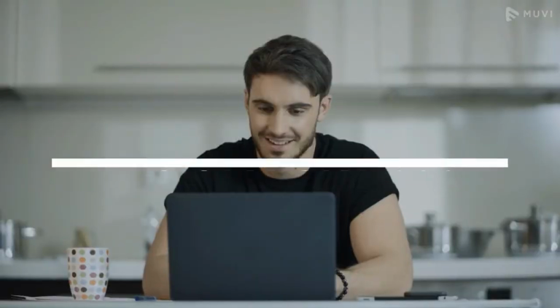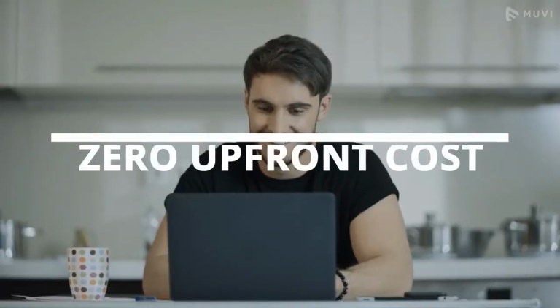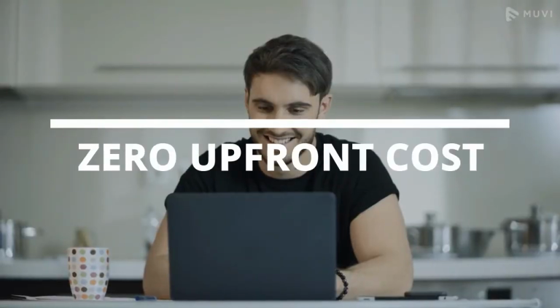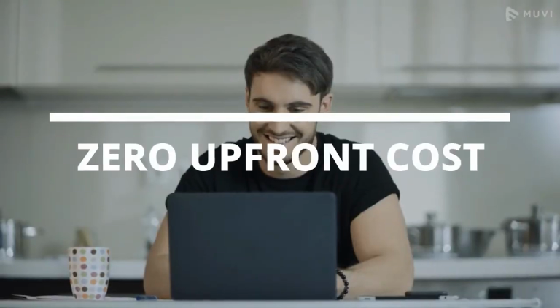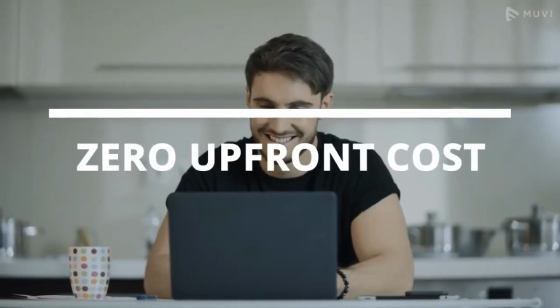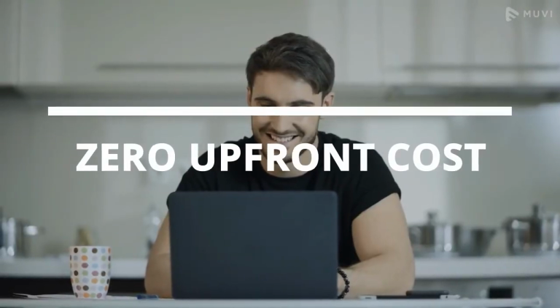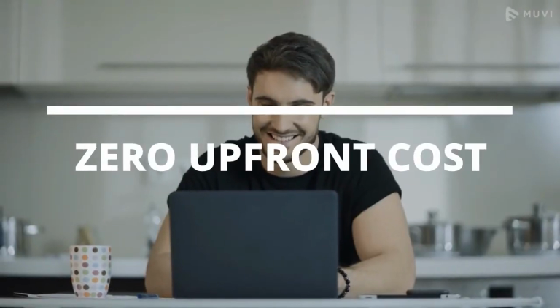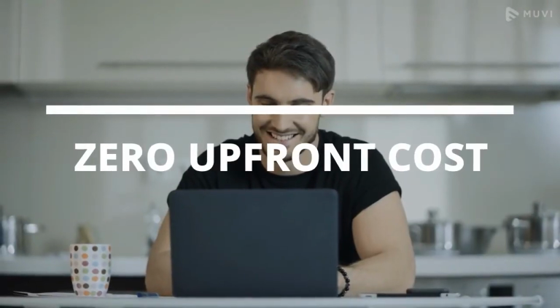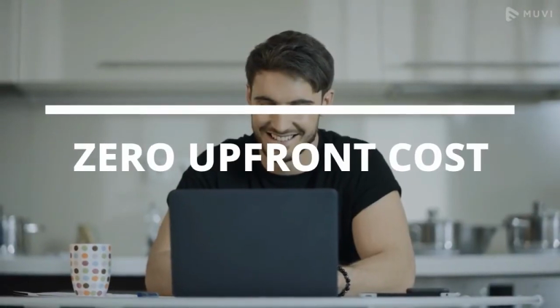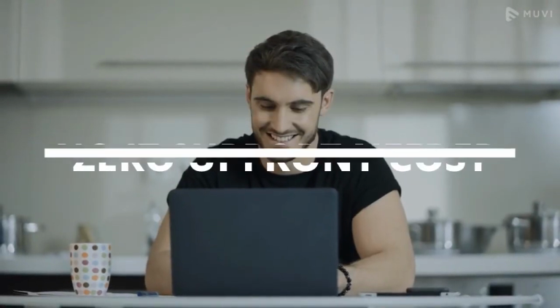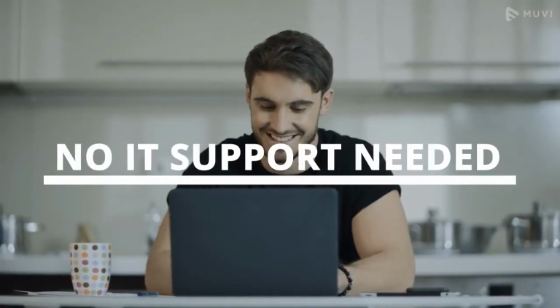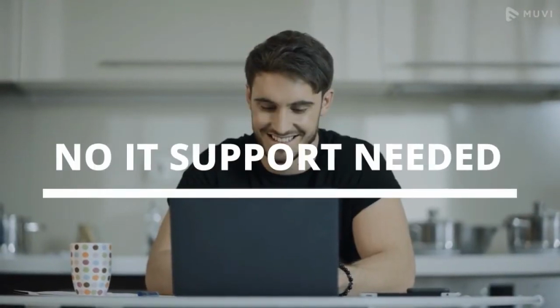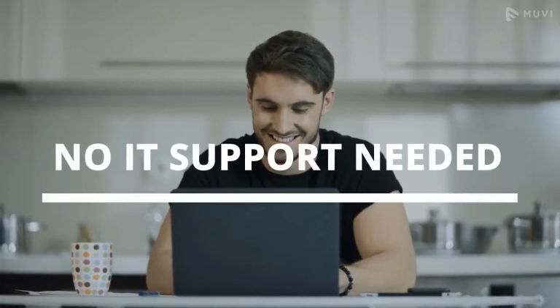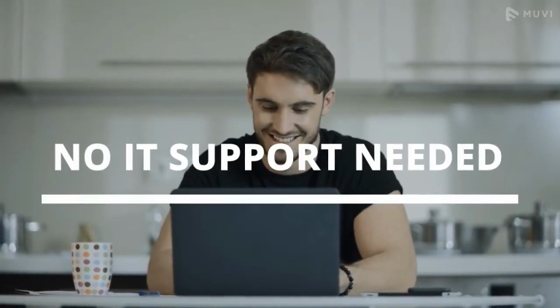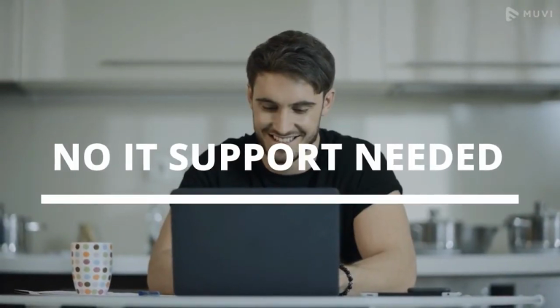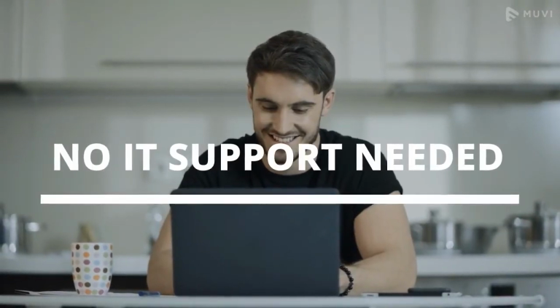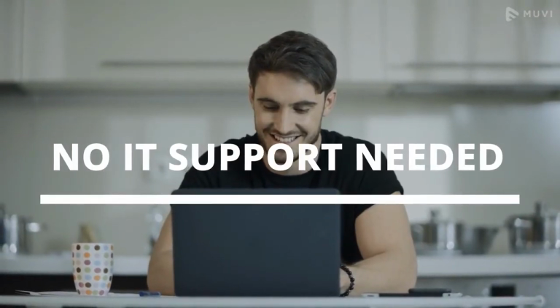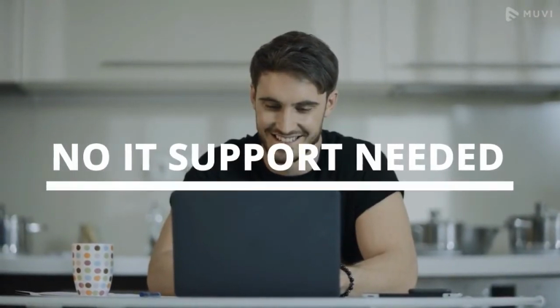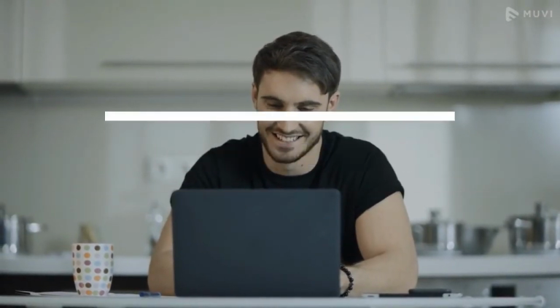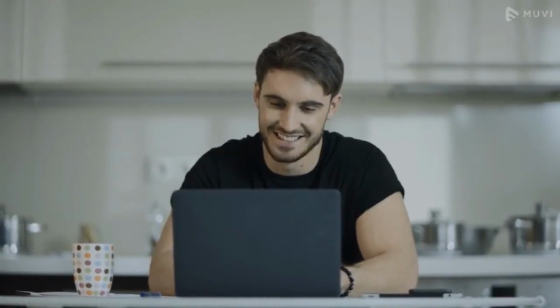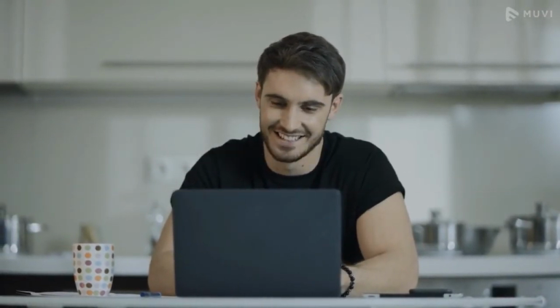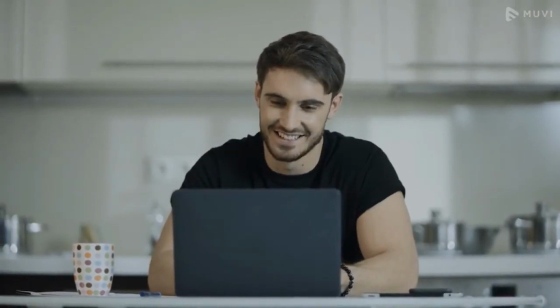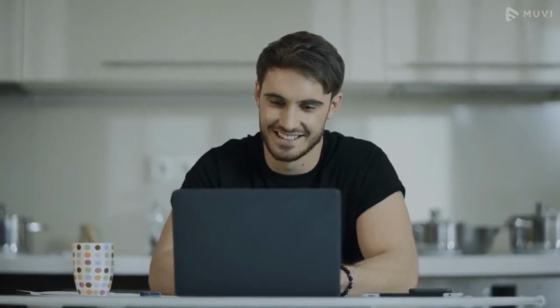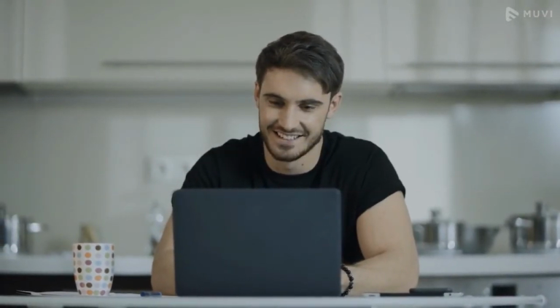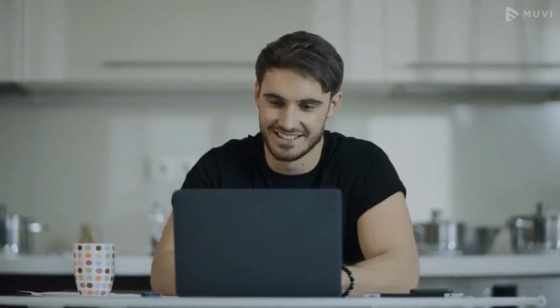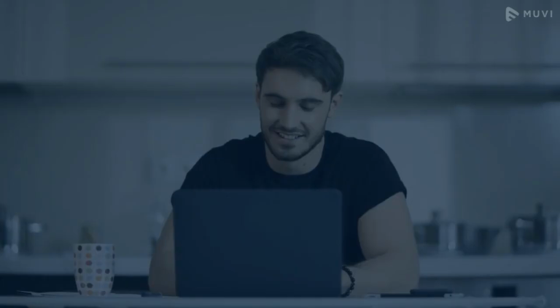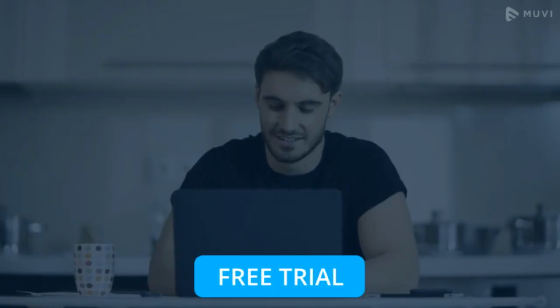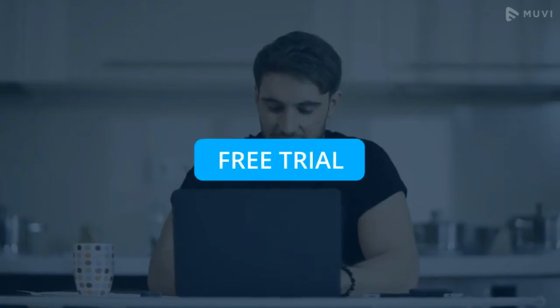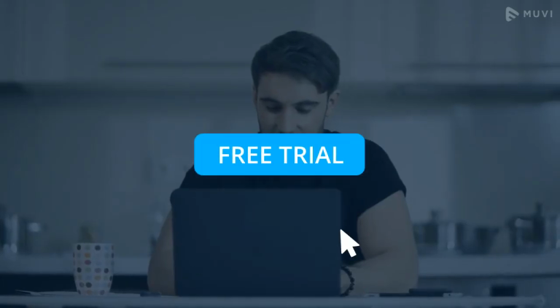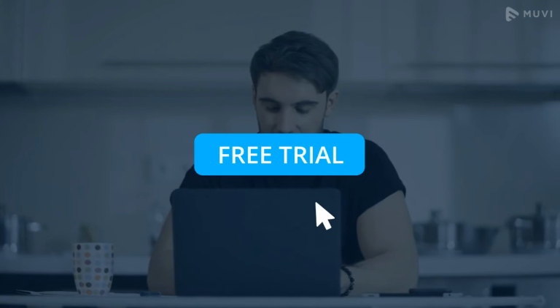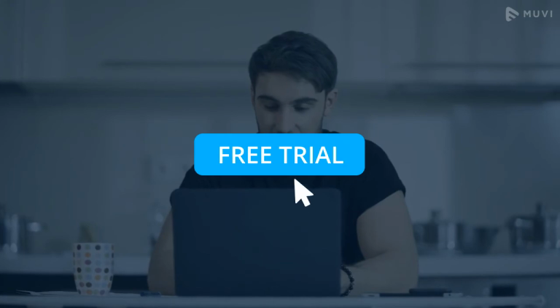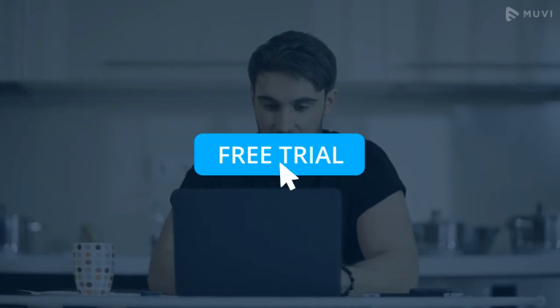Zero upfront cost, no IT support needed. Take a free trial now!